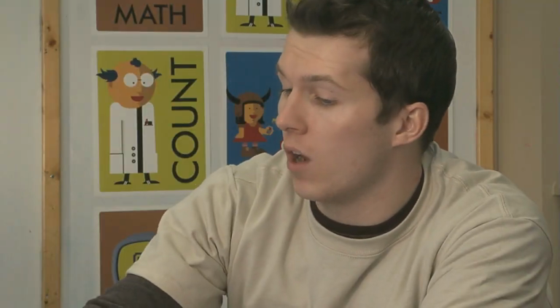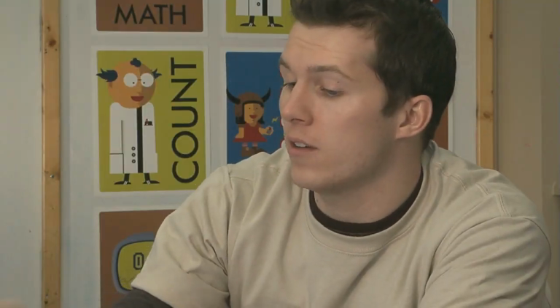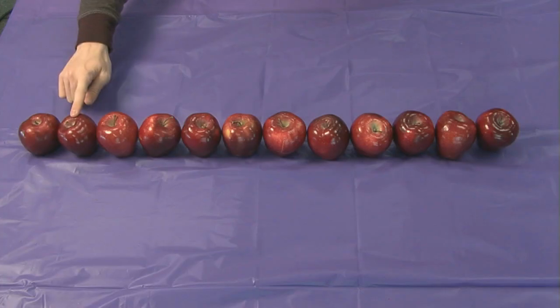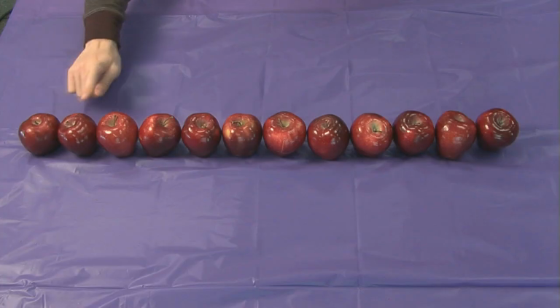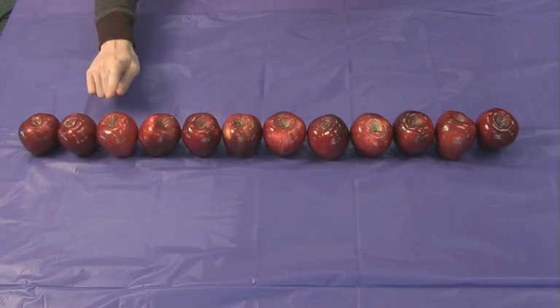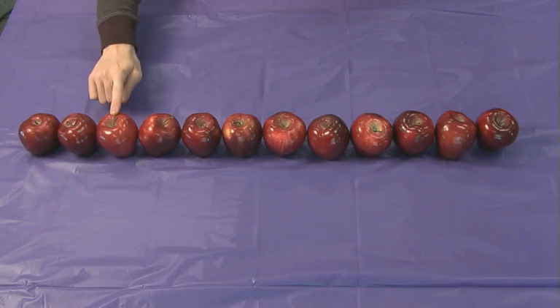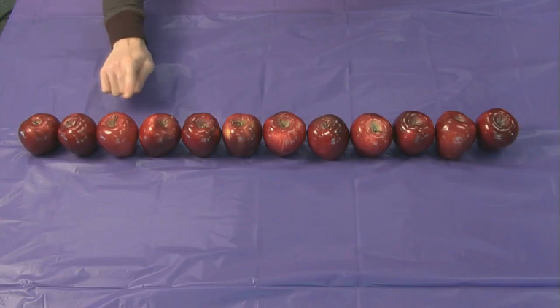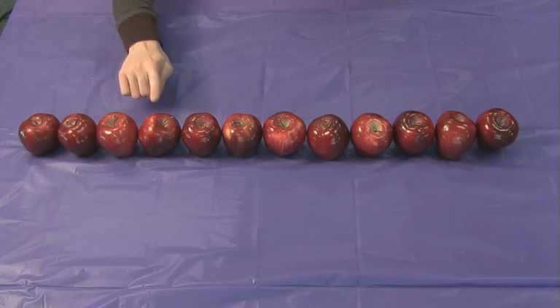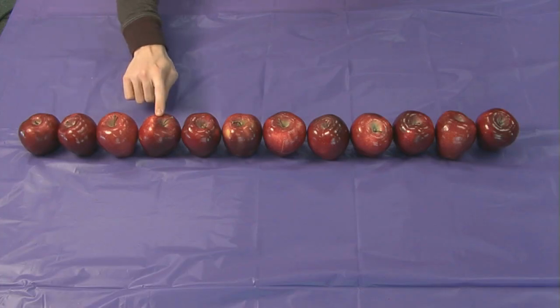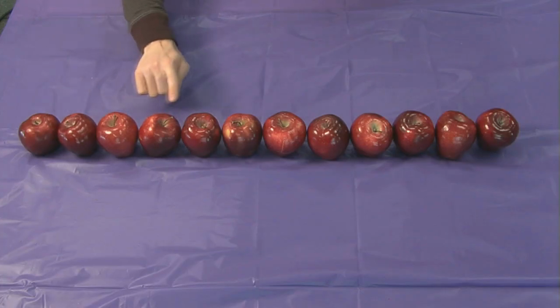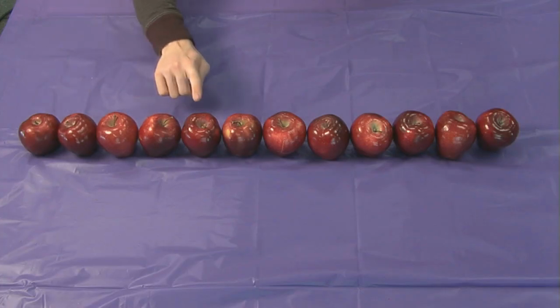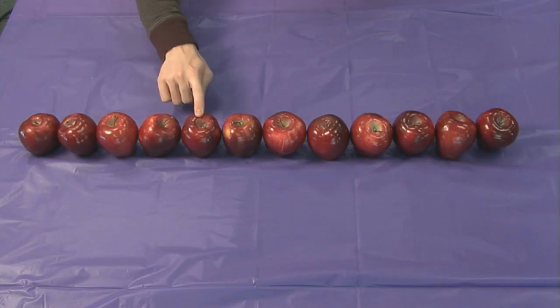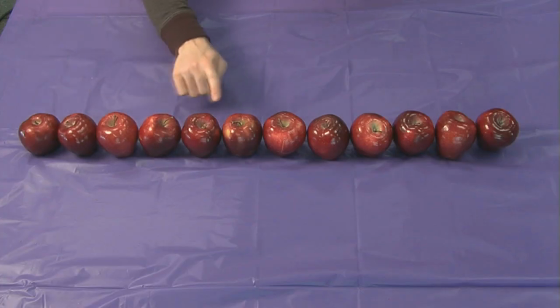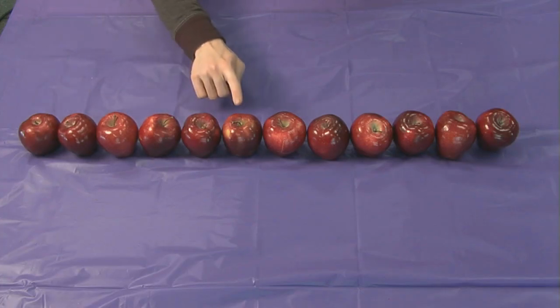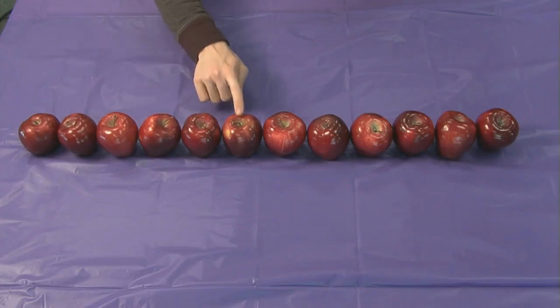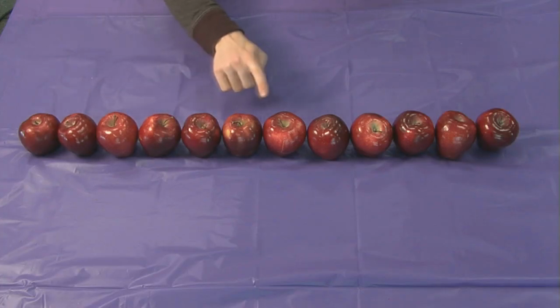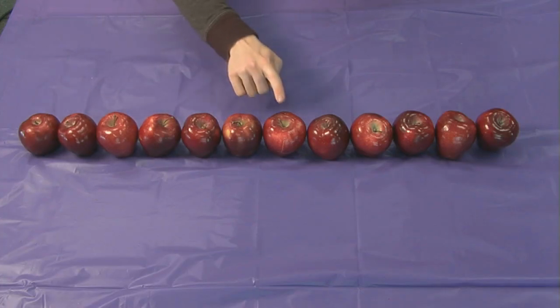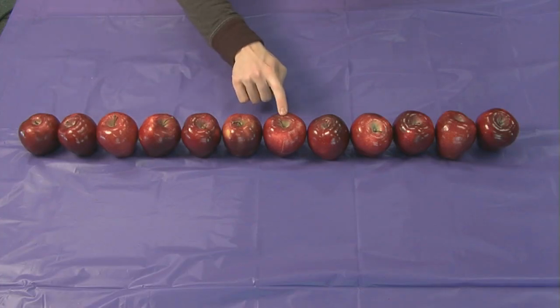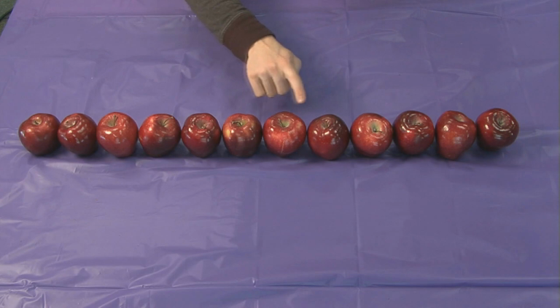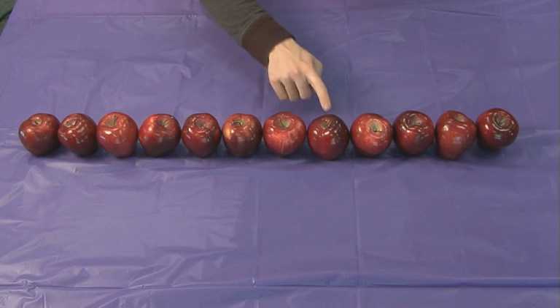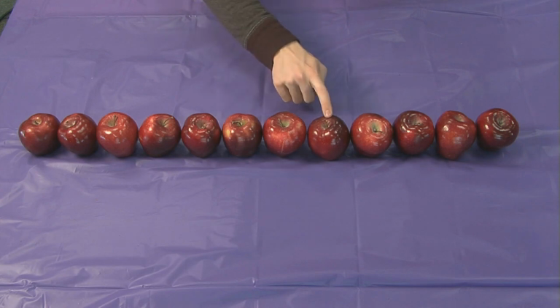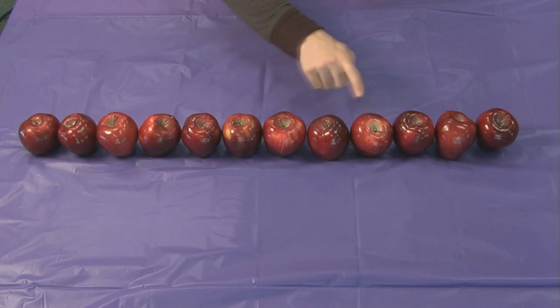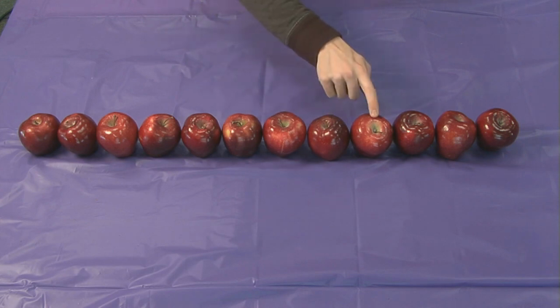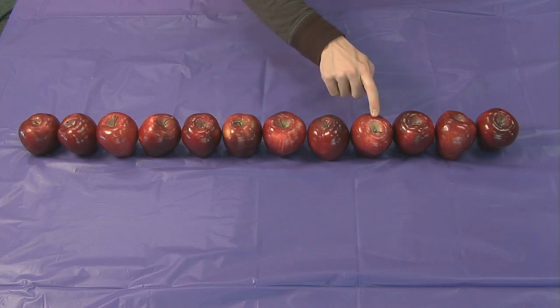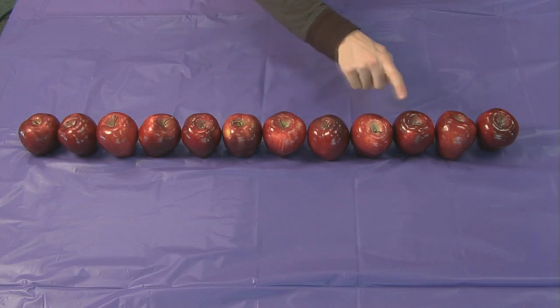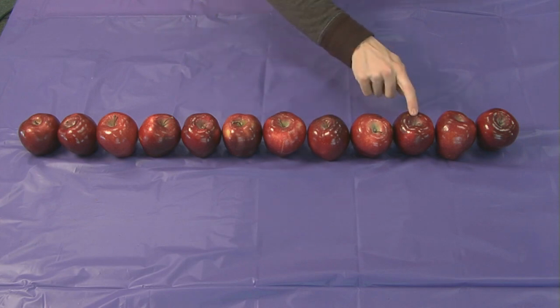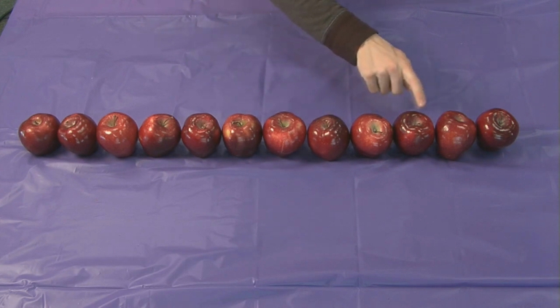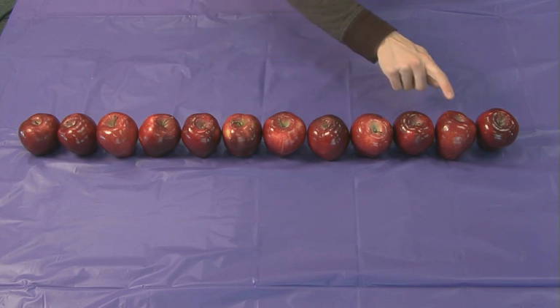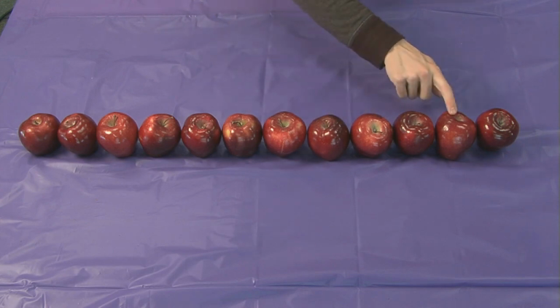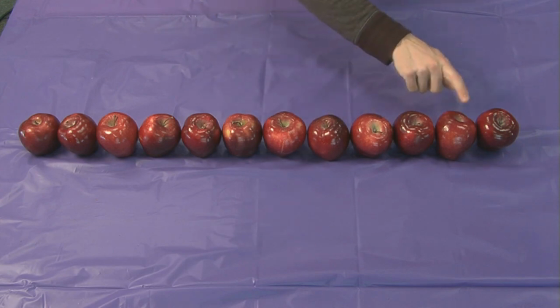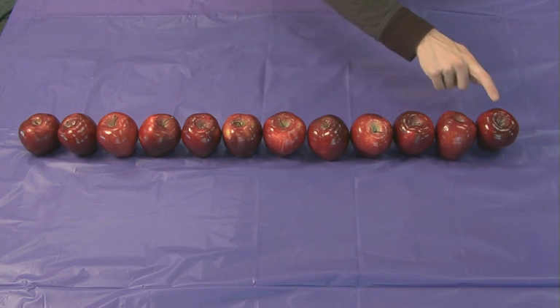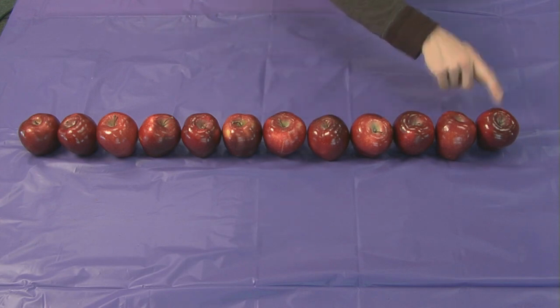Like this. One, two, three, four, five, six, seven, eight, nine, ten, eleven, twelve.